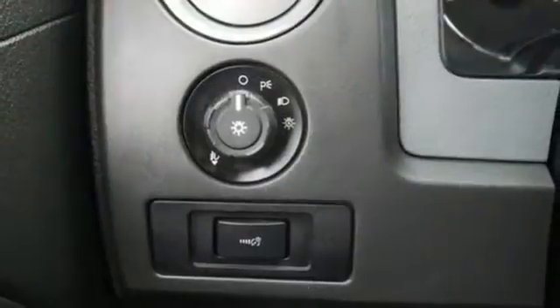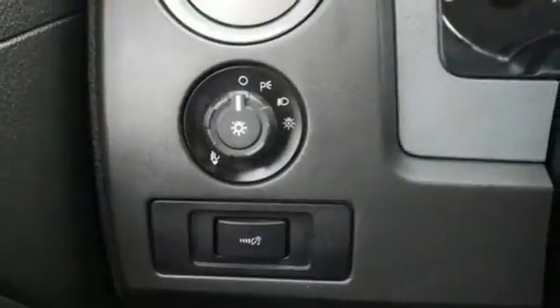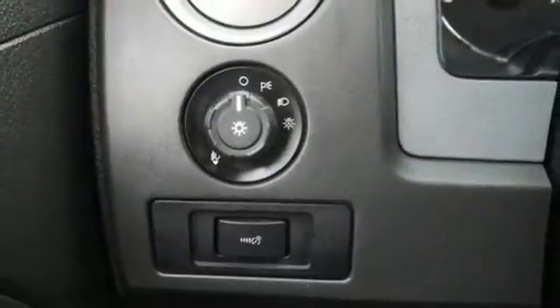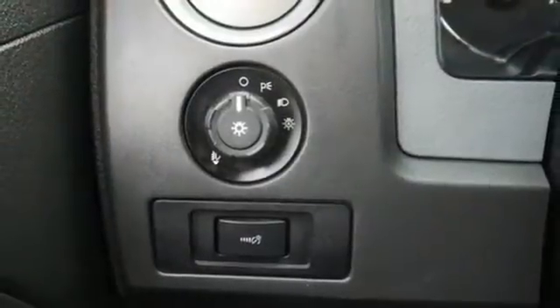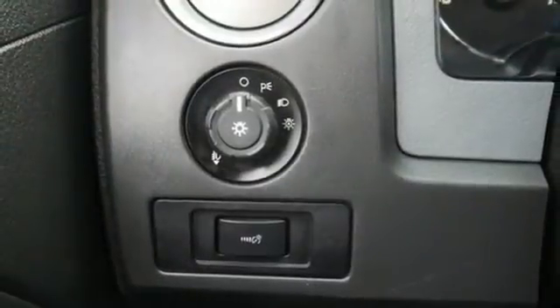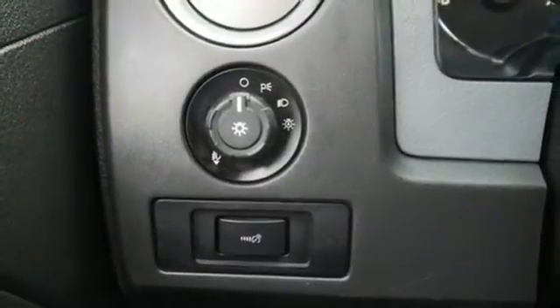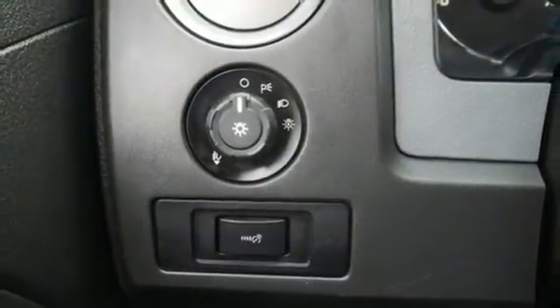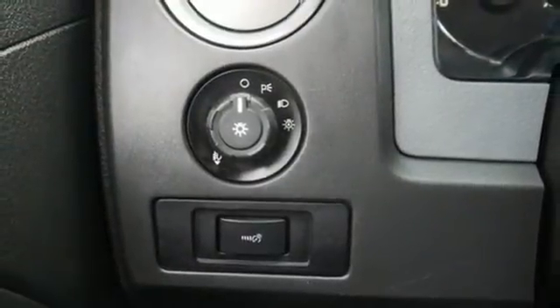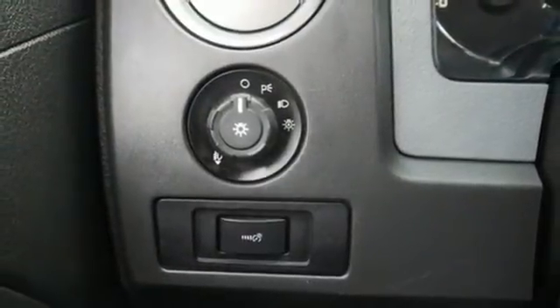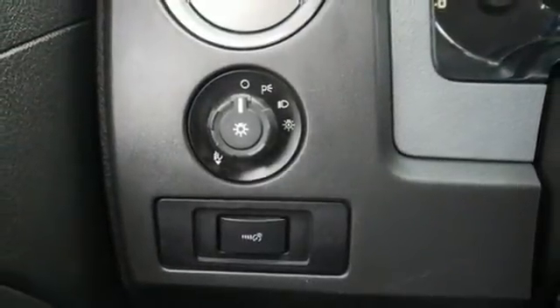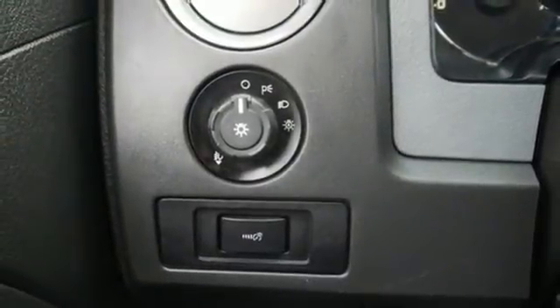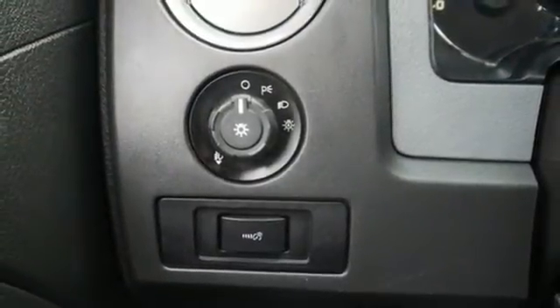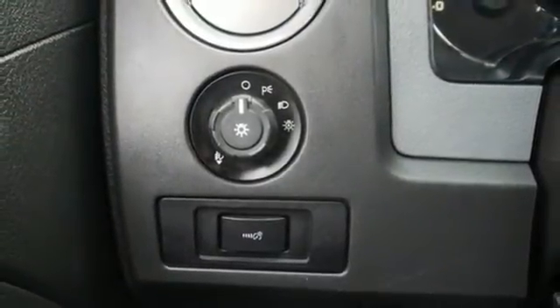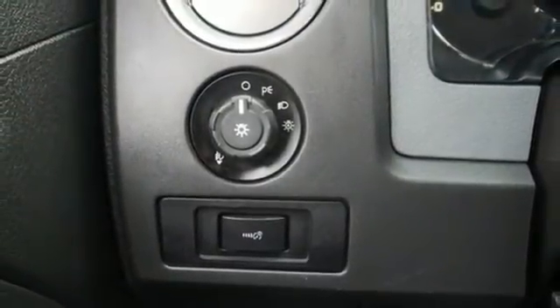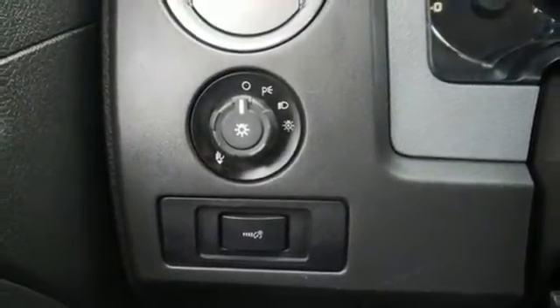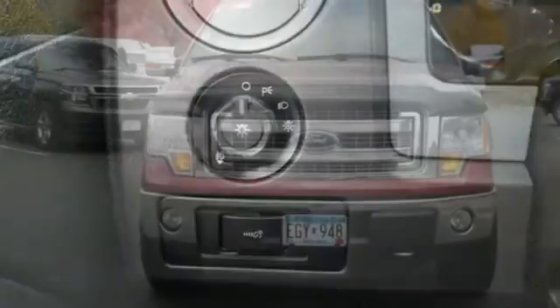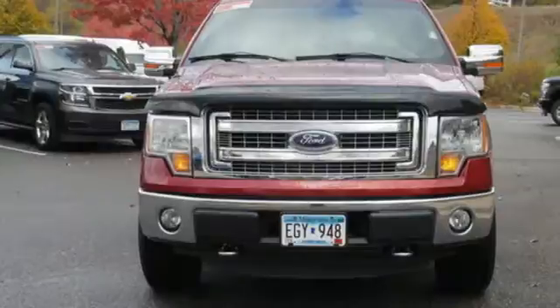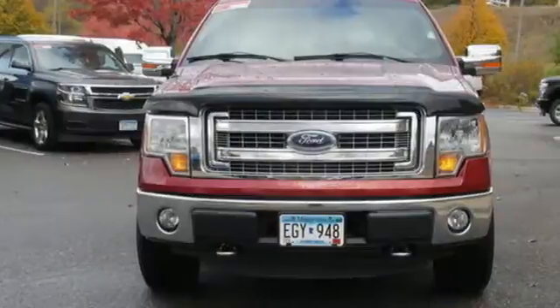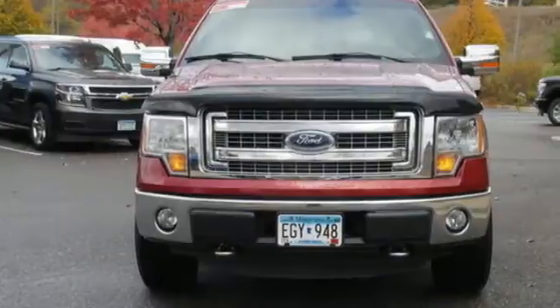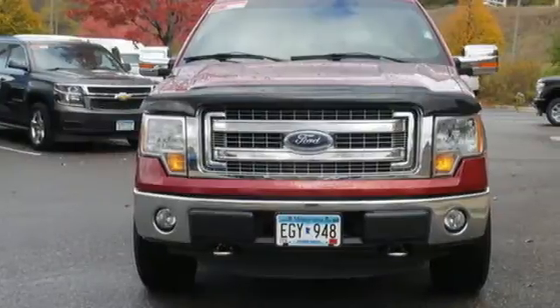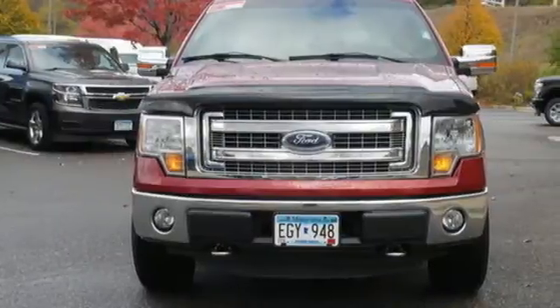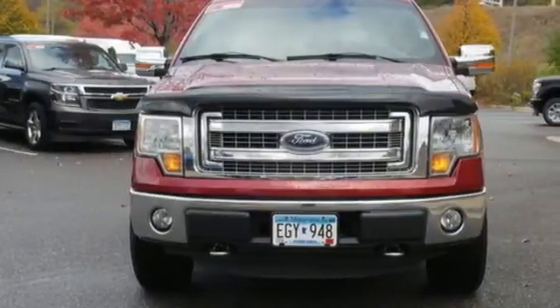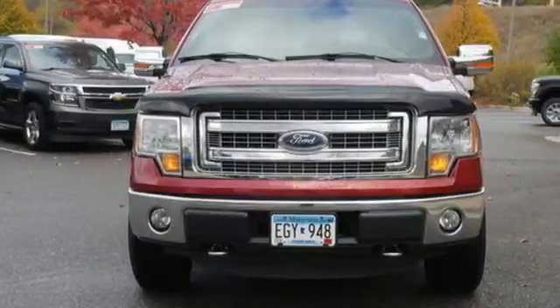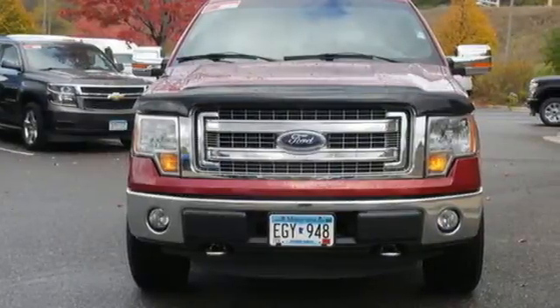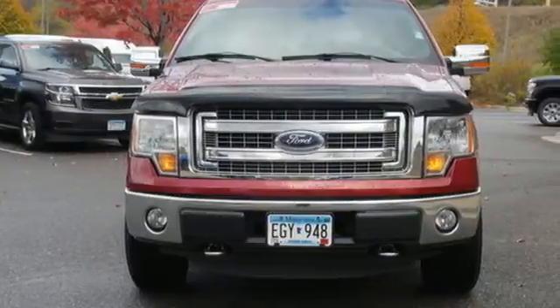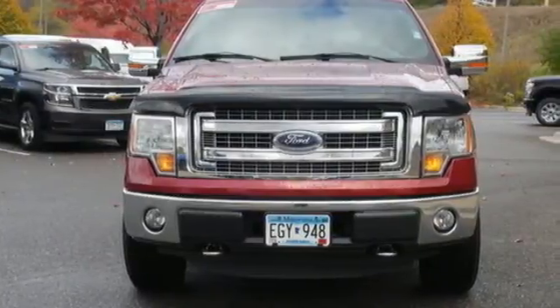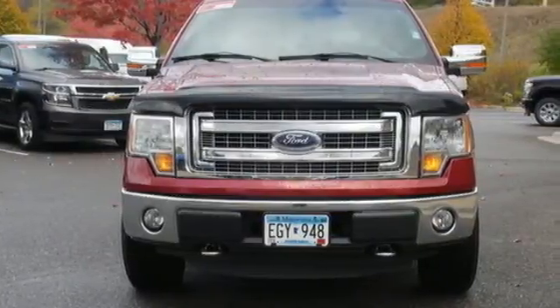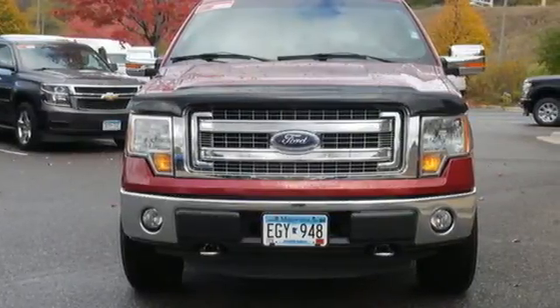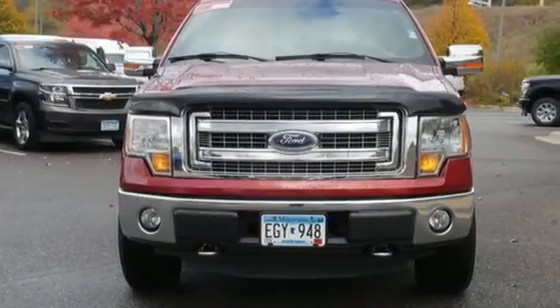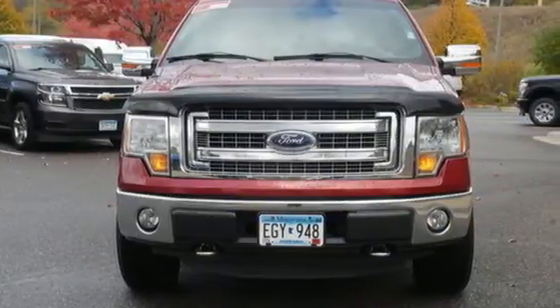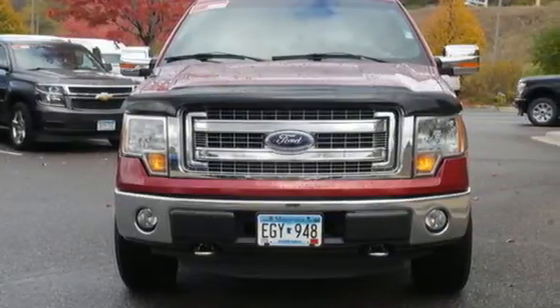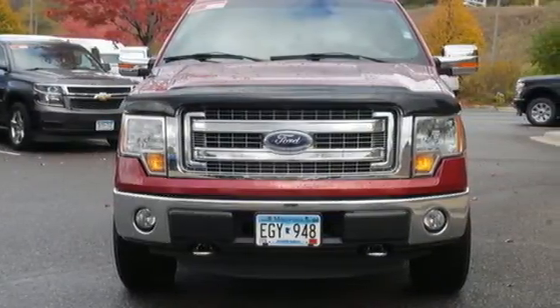Ford has won over millions of loyal customers with a wide range of value-driven vehicles. Driving is believing. Test drive it today.